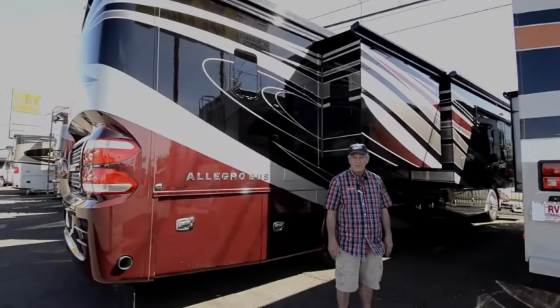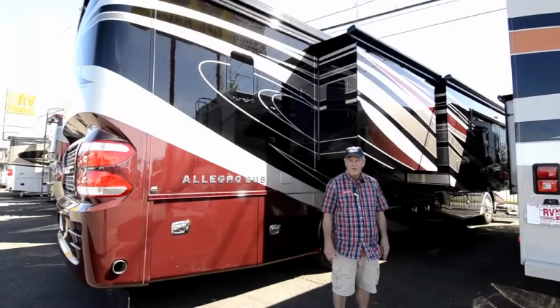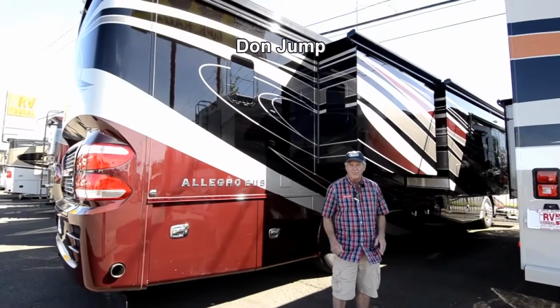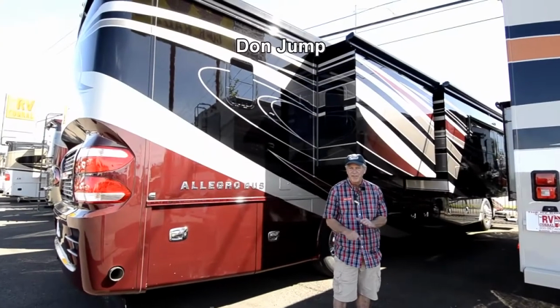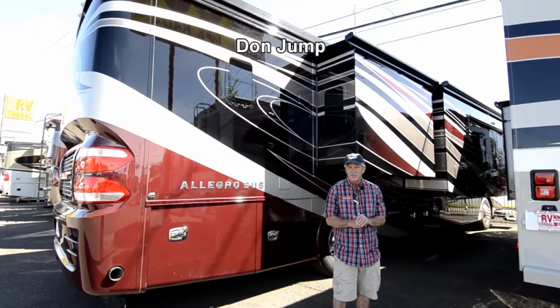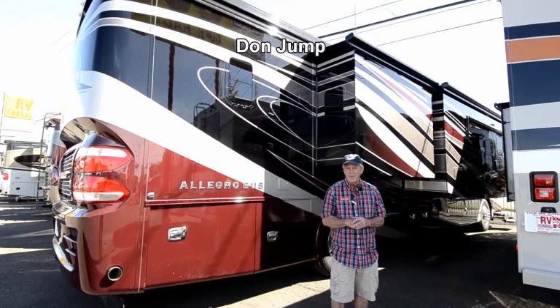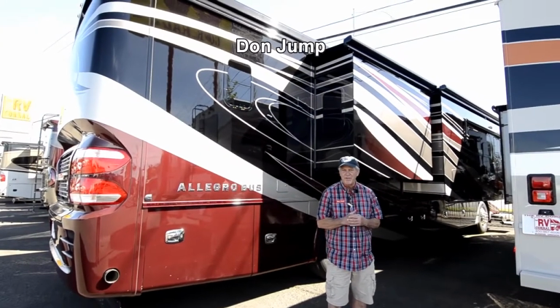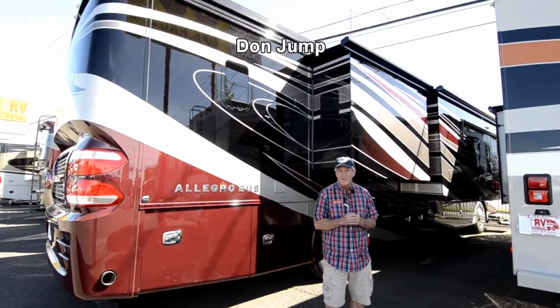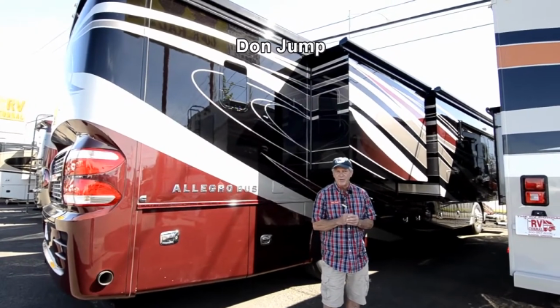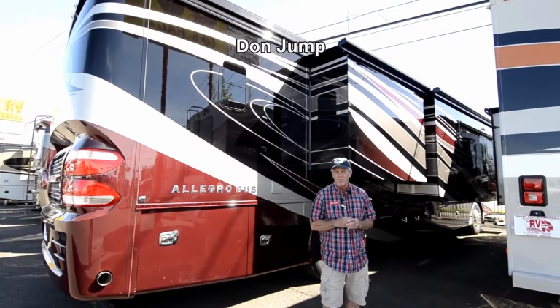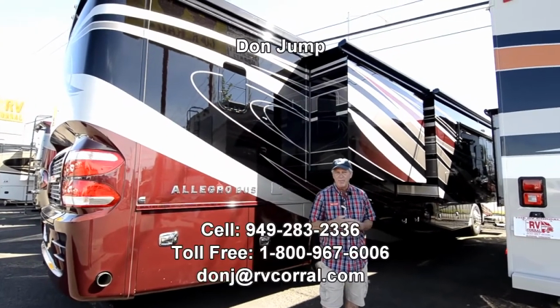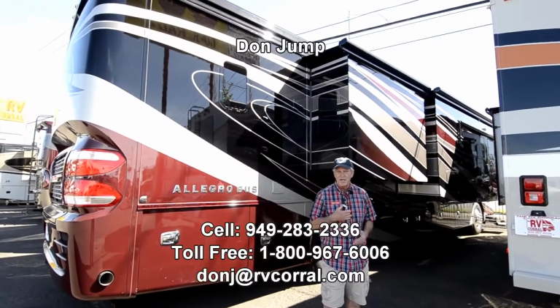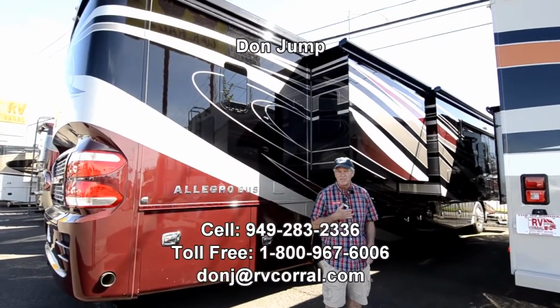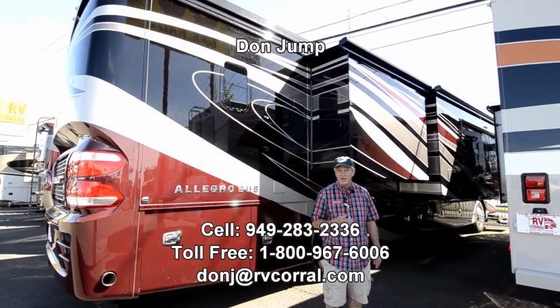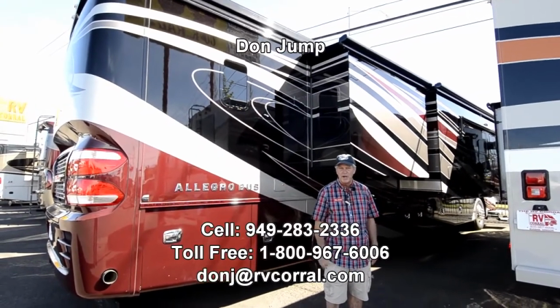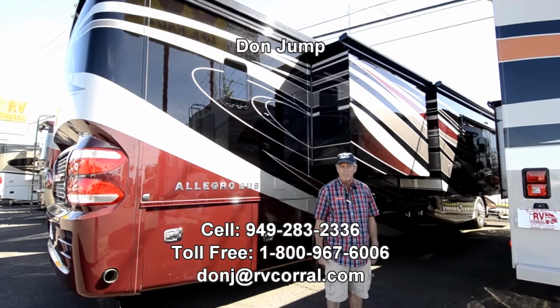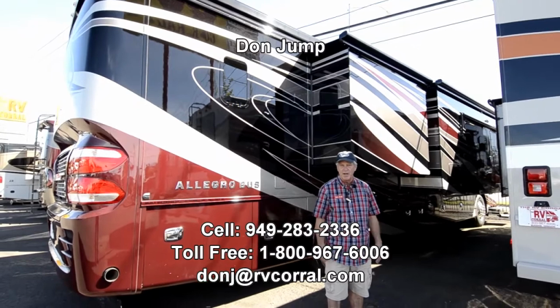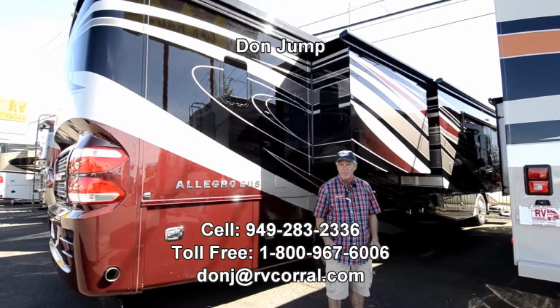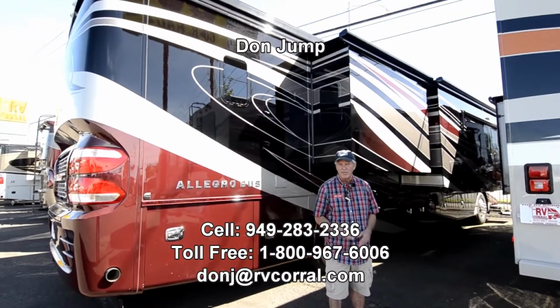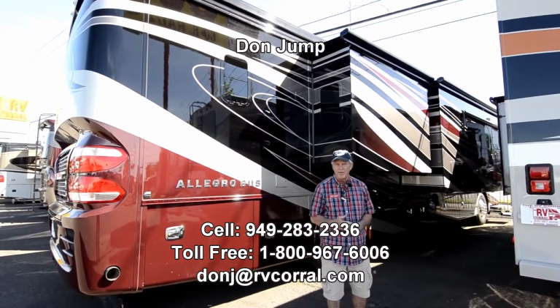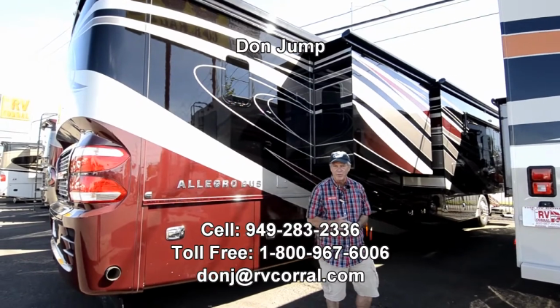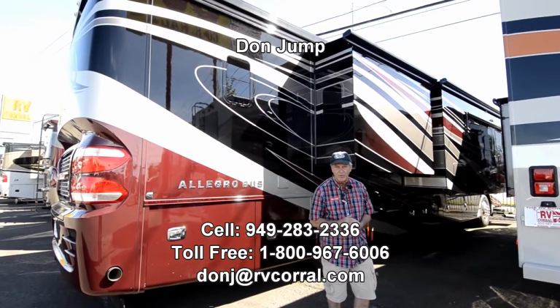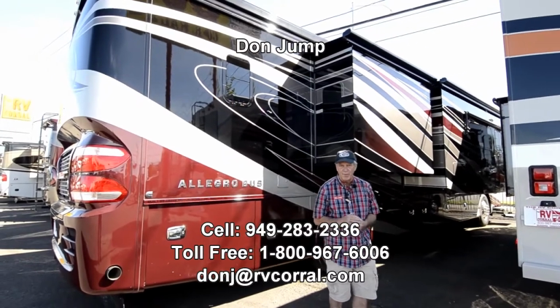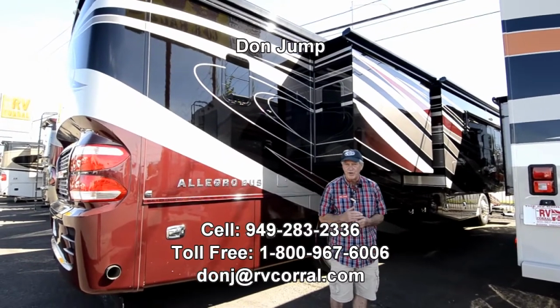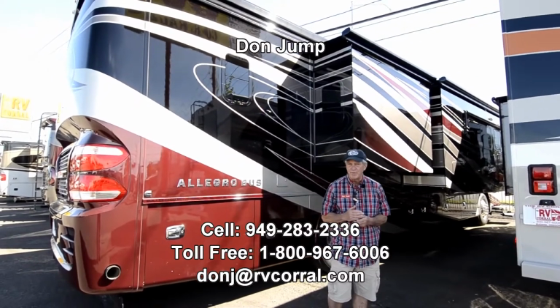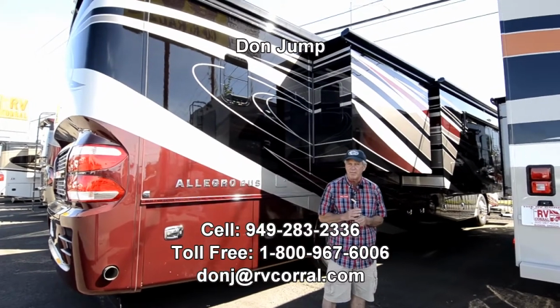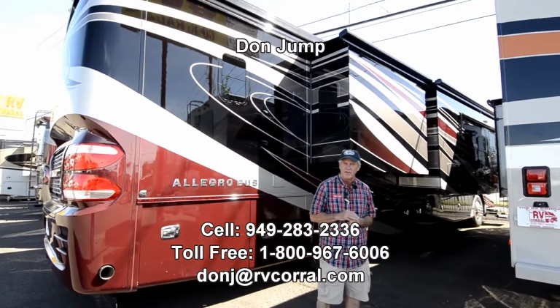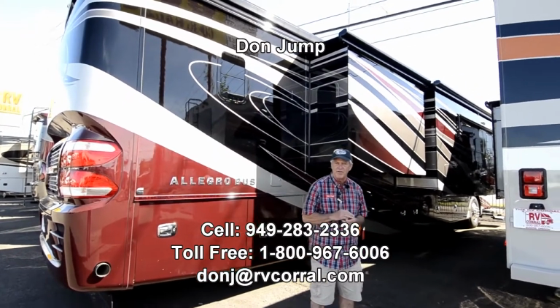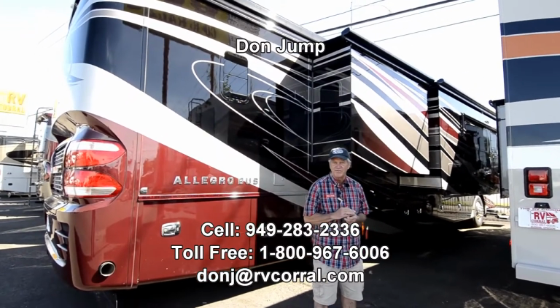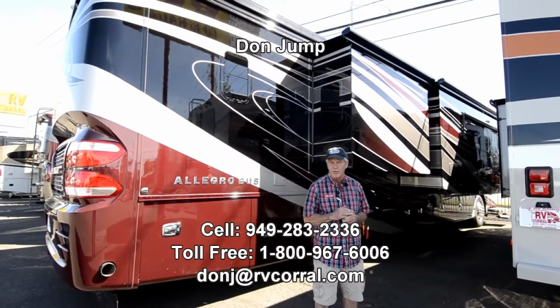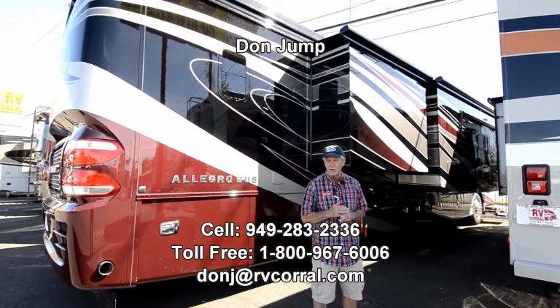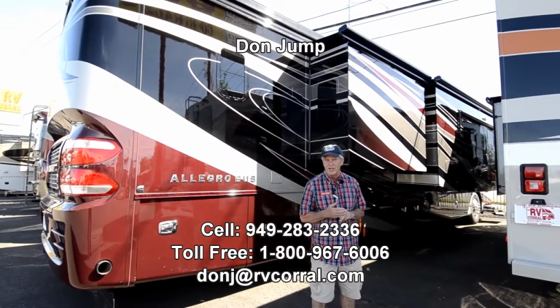Morning. Thanks for stopping in at the RV Corral. My name is Don Jump. I've been with the RV Corral for a couple of years, but I've been selling RVs for 31 years.